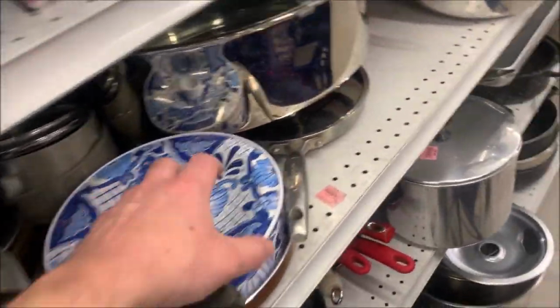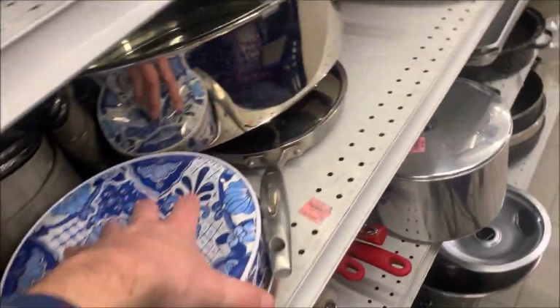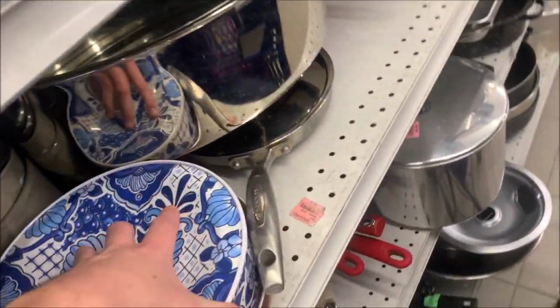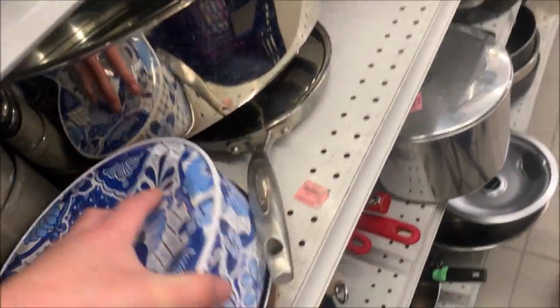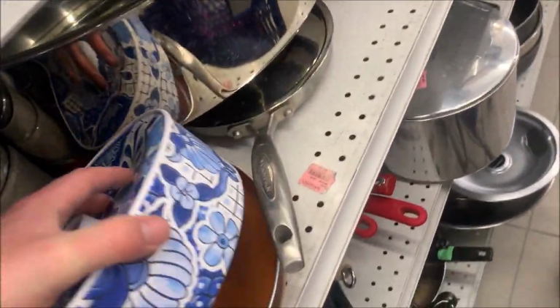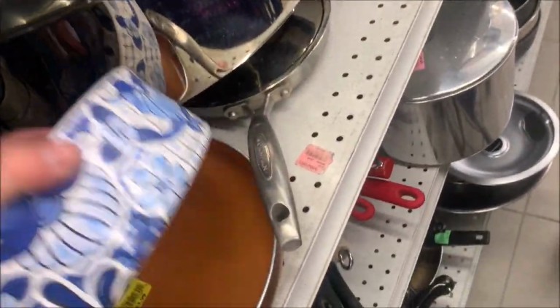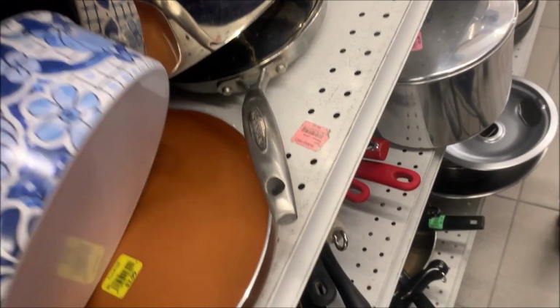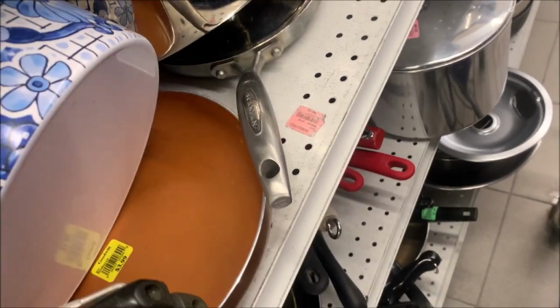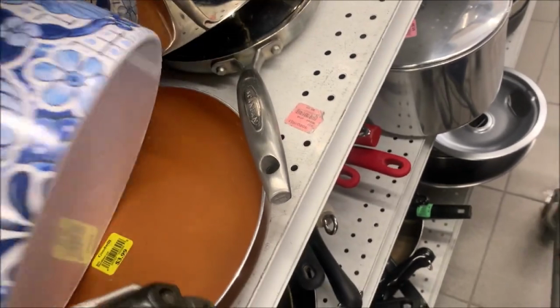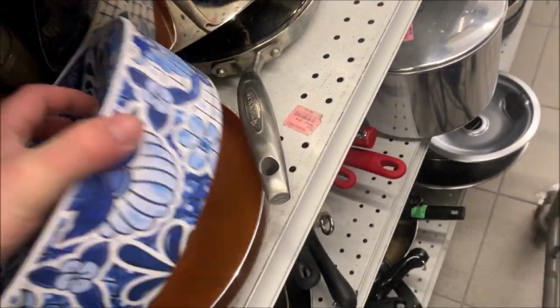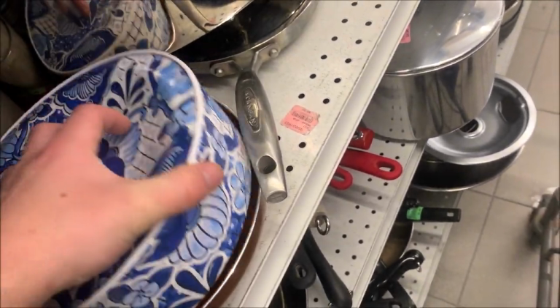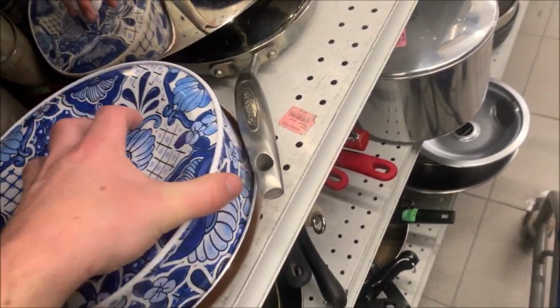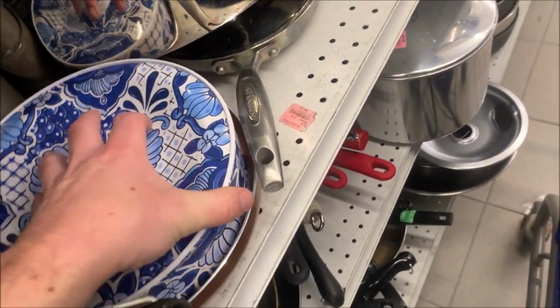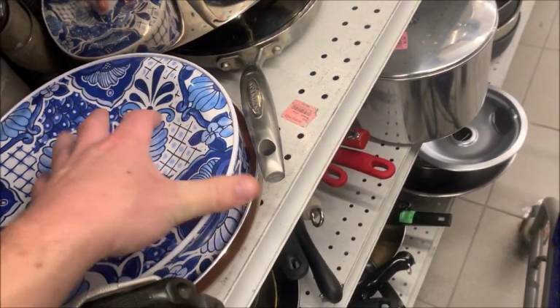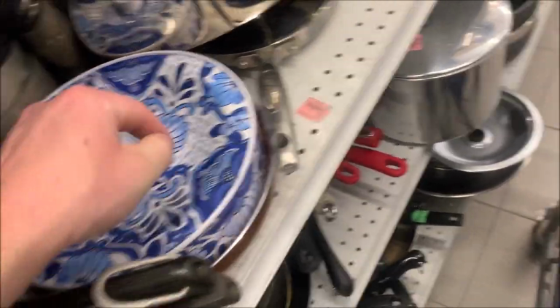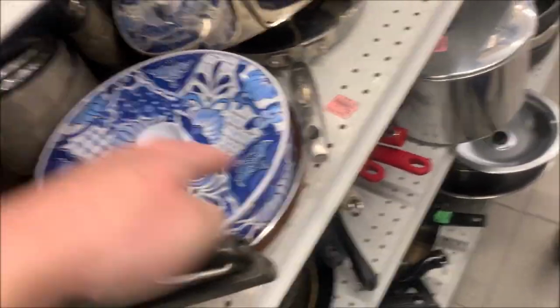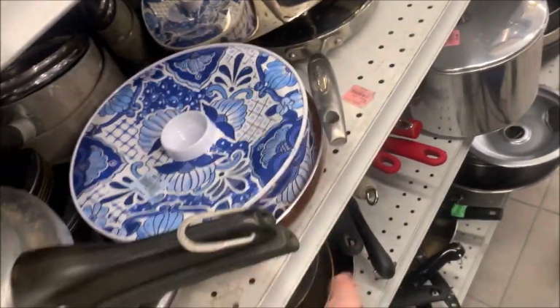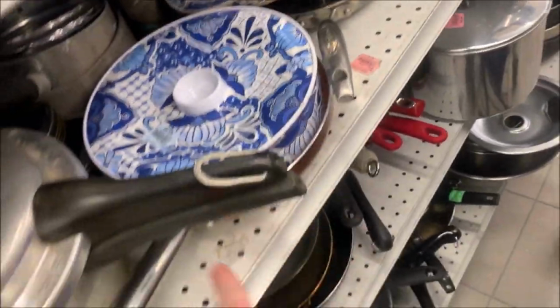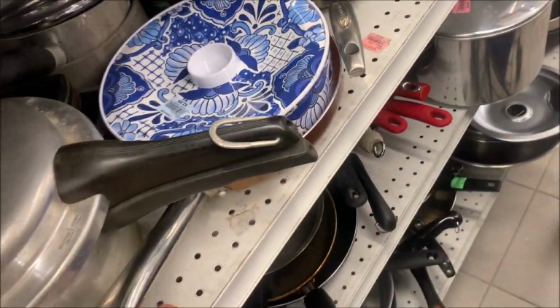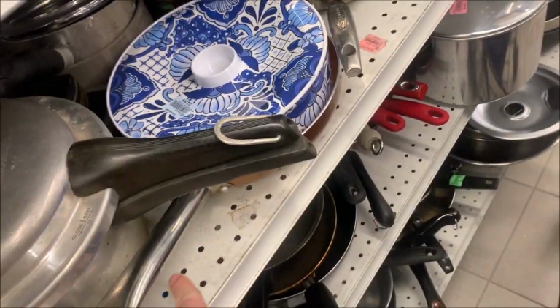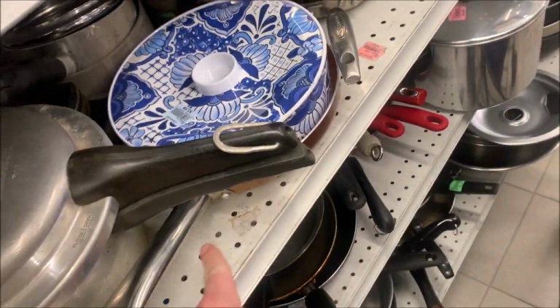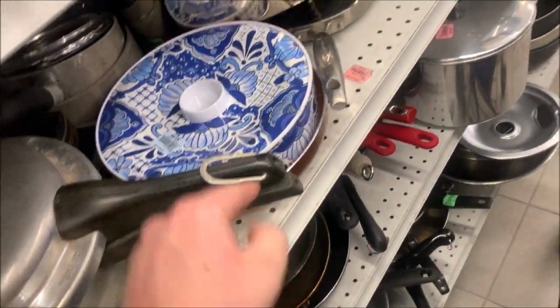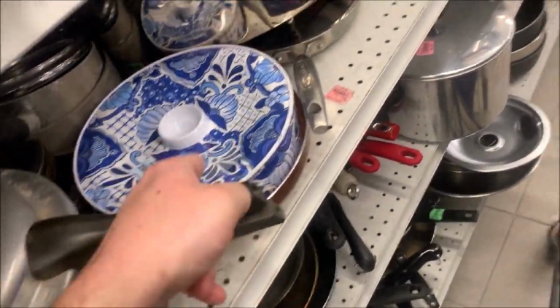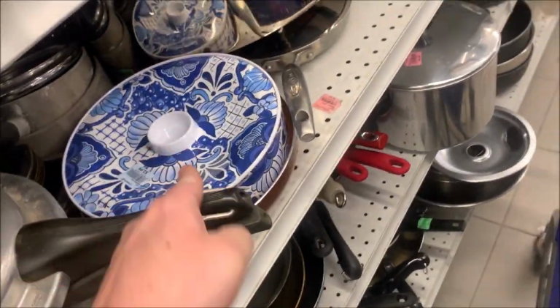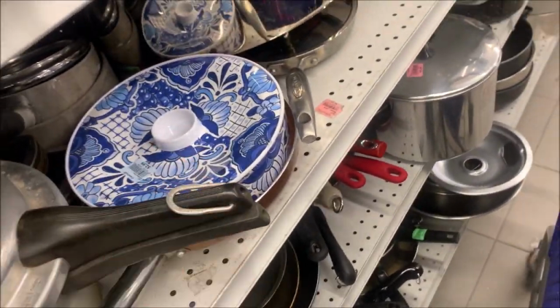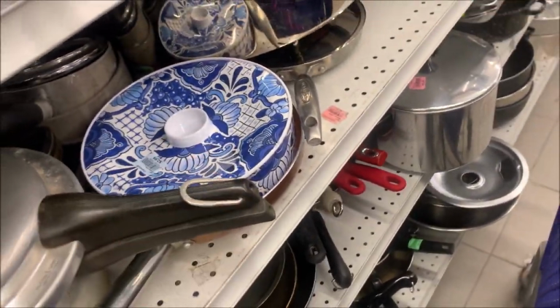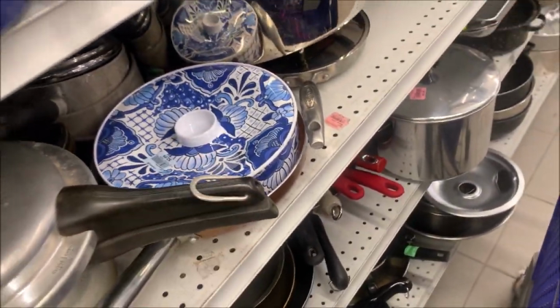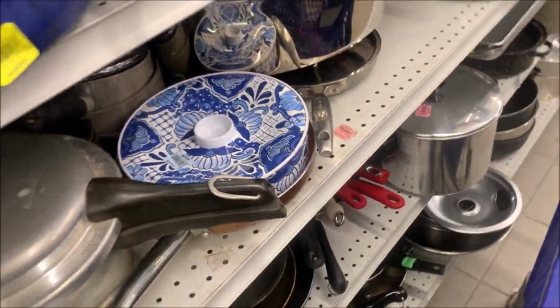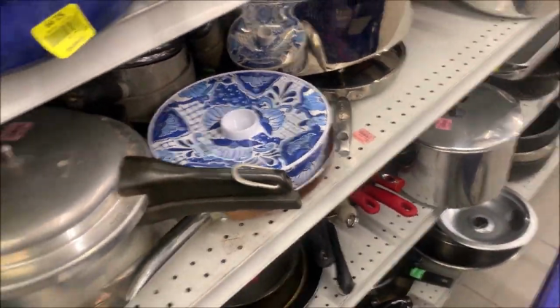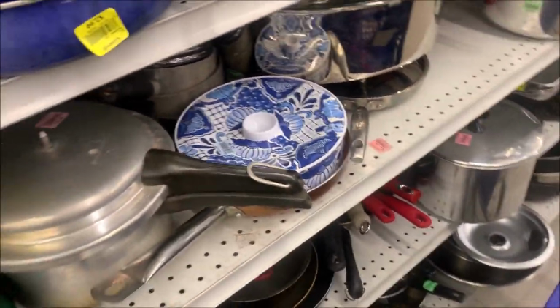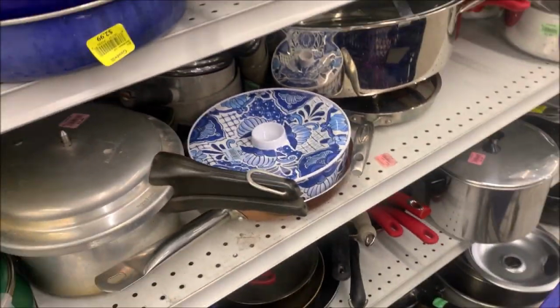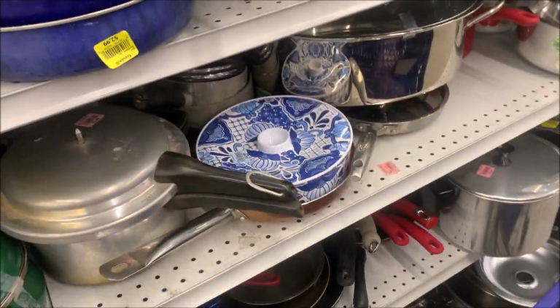I thought this was a pan — it's just a plastic dish. I saw the handle. I would have bought that for myself.